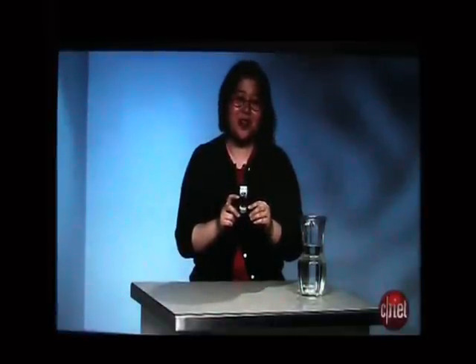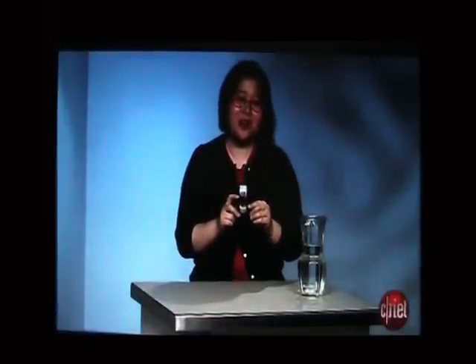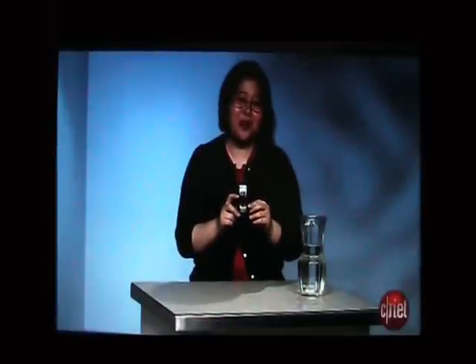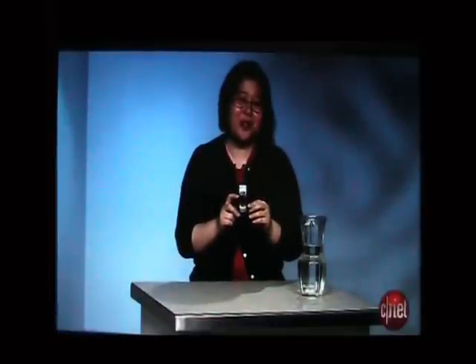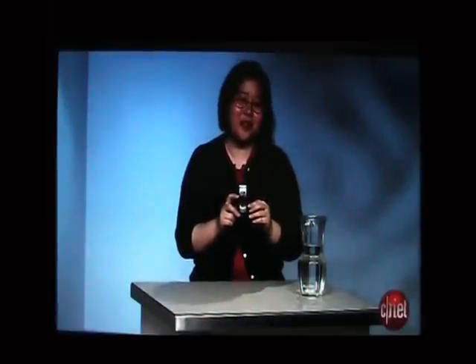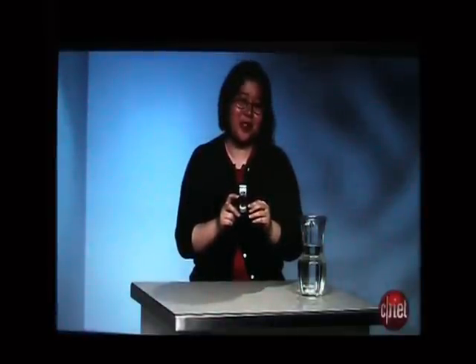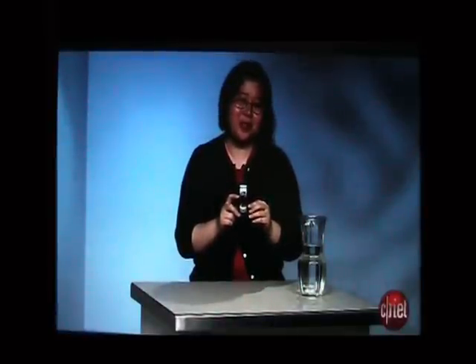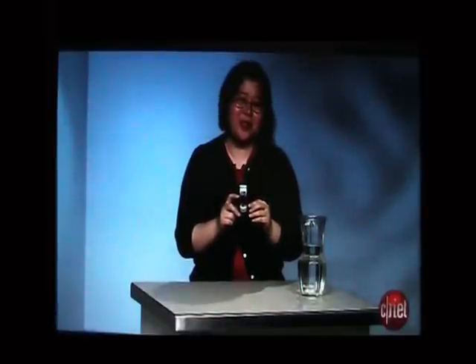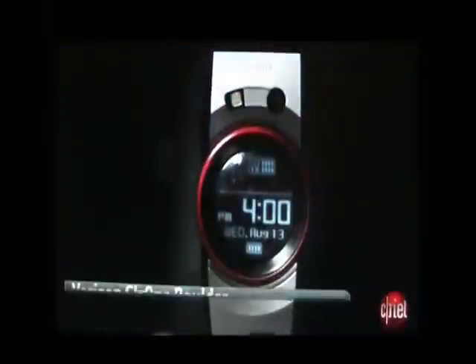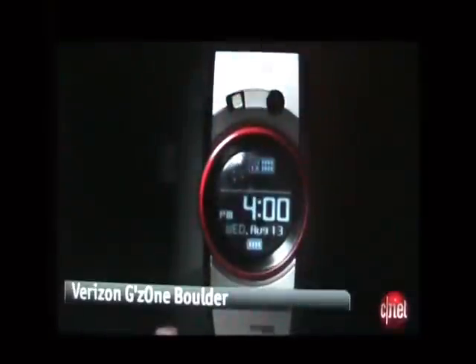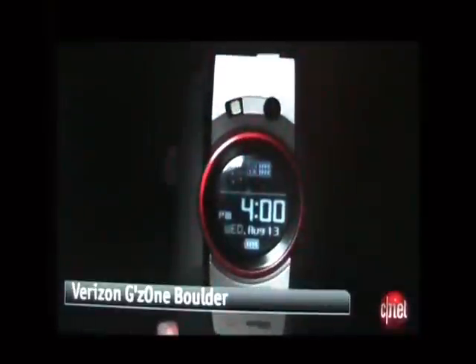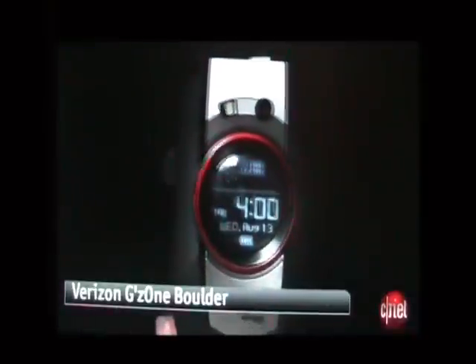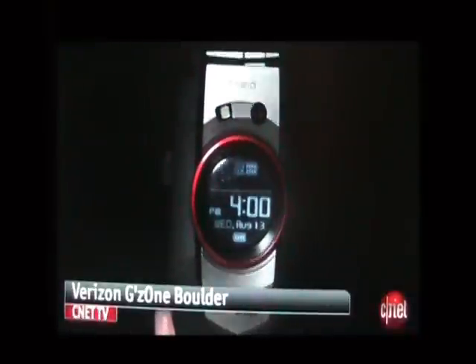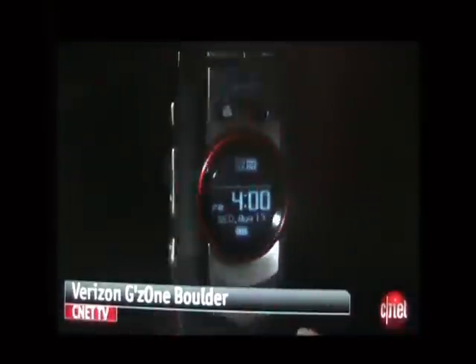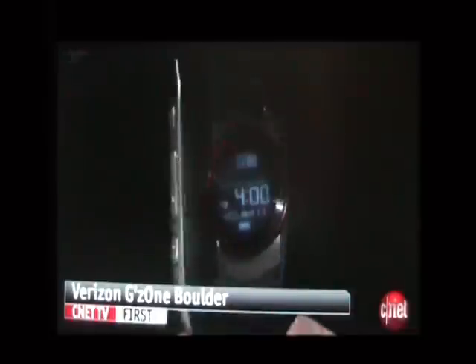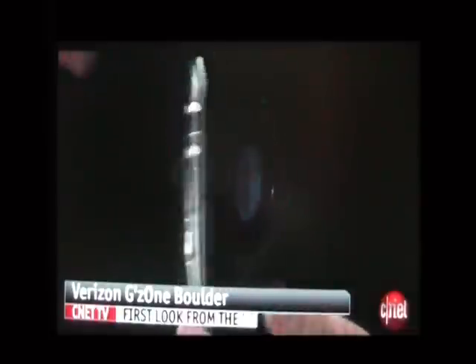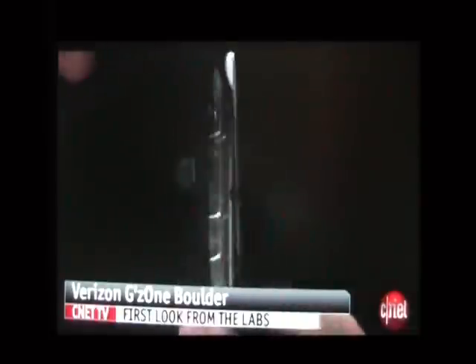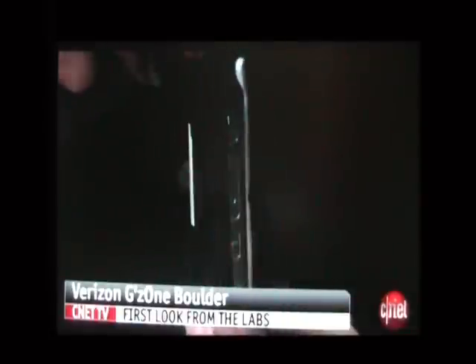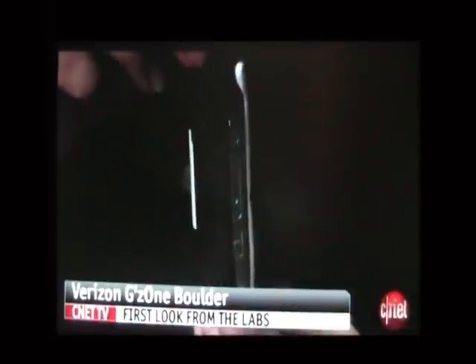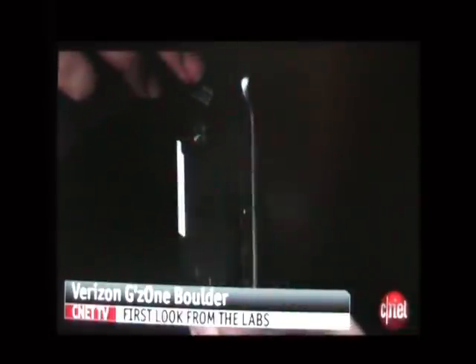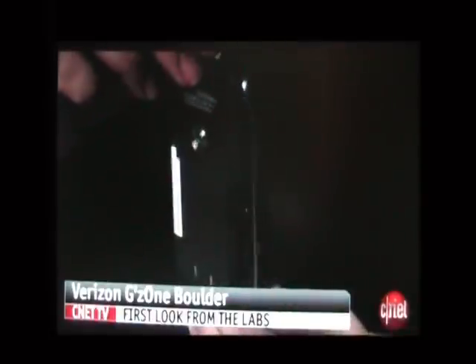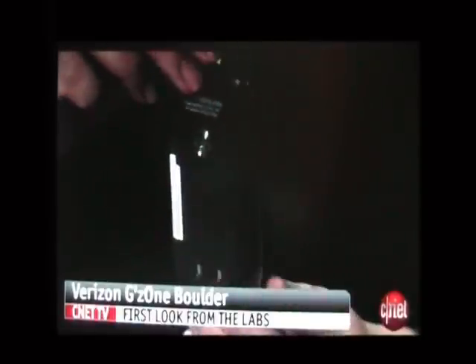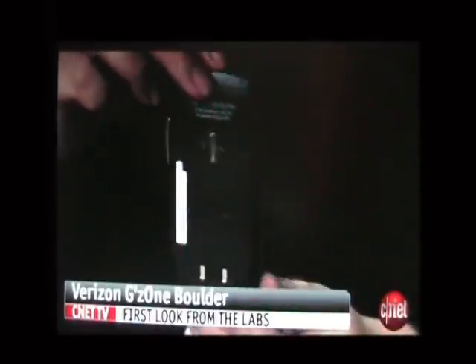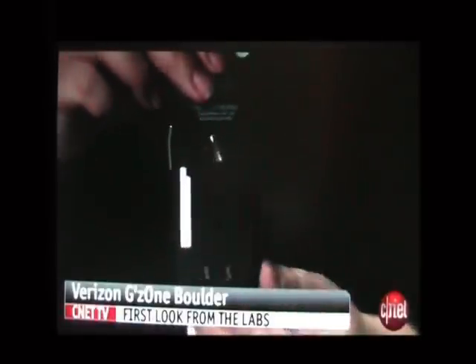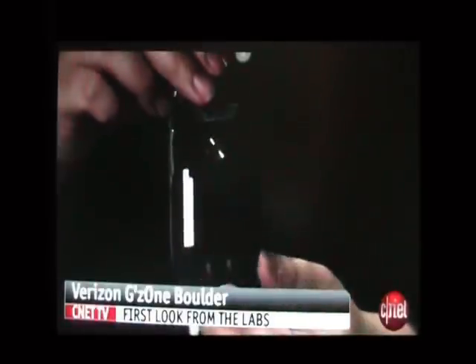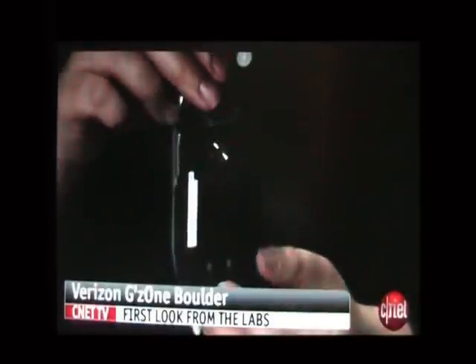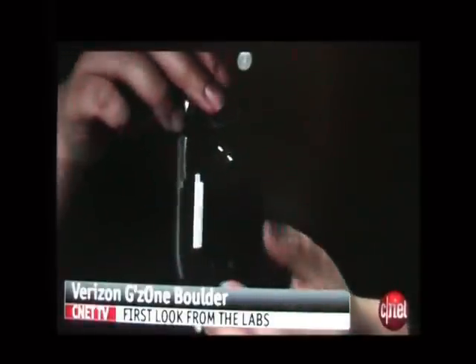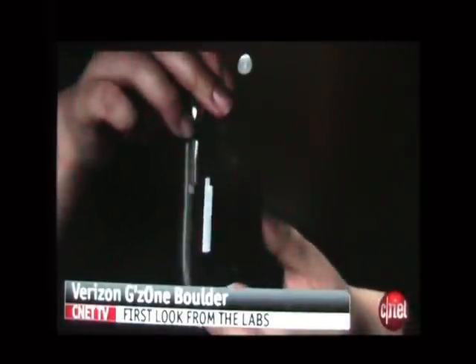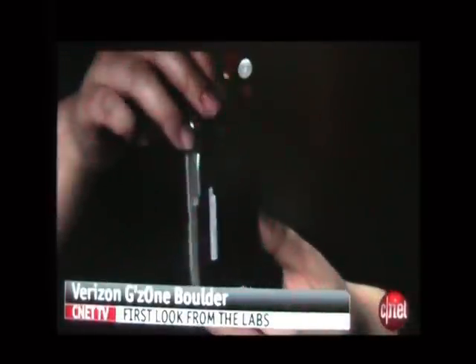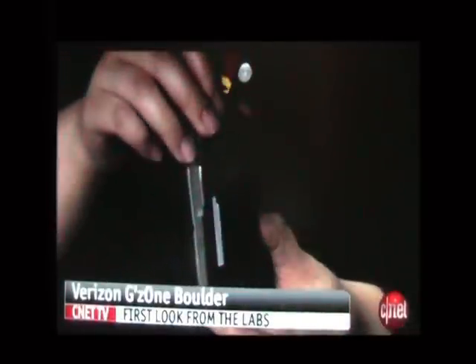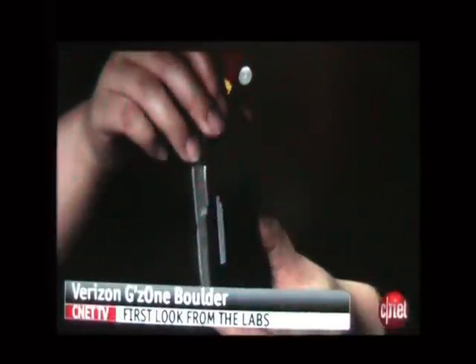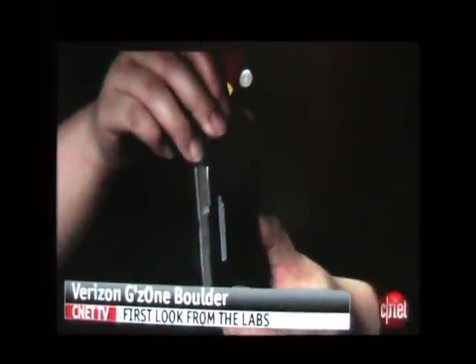The Casio GZ1 Boulder is available from Verizon Wireless for $130 with a 2-year service agreement. I'm Nicole Lee, and this has been the Casio GZ1 Boulder from Verizon Wireless.